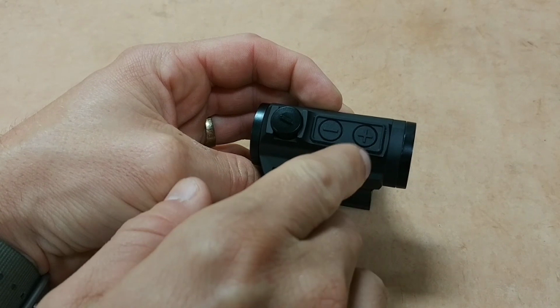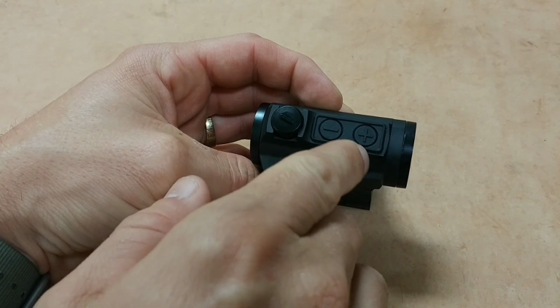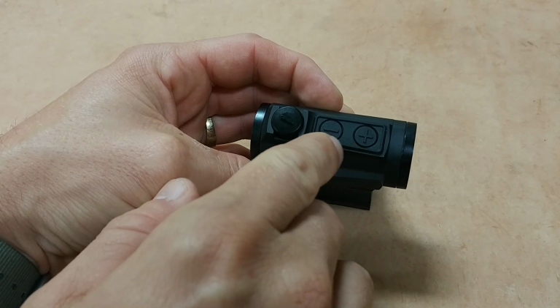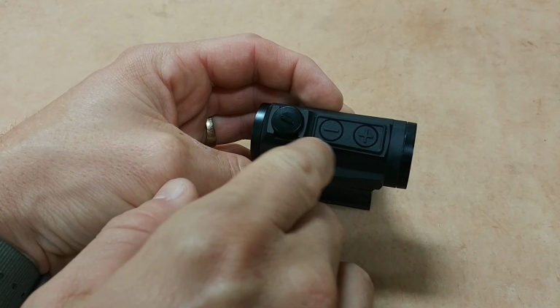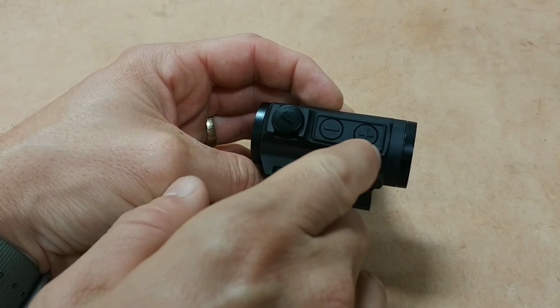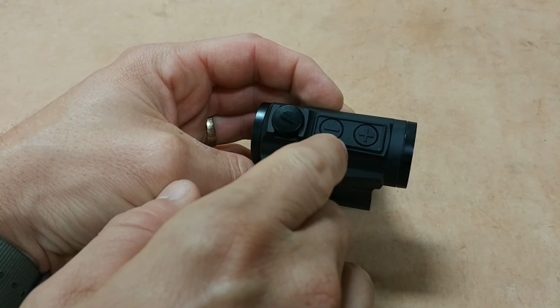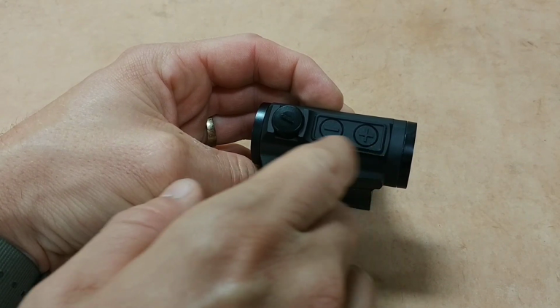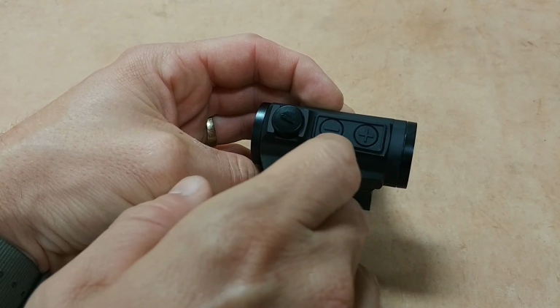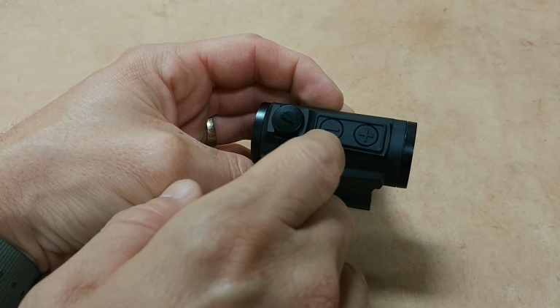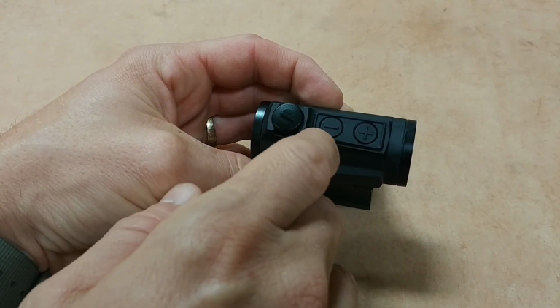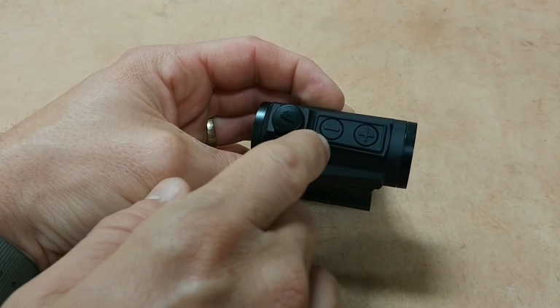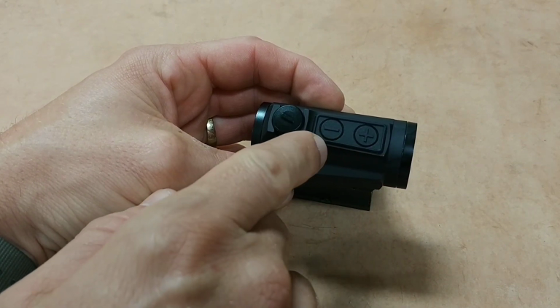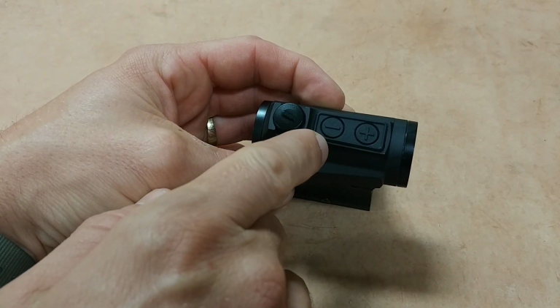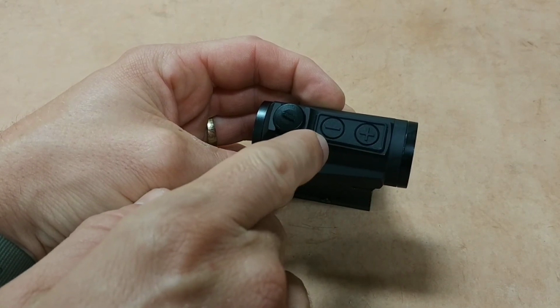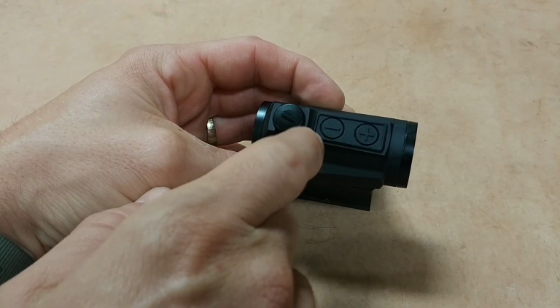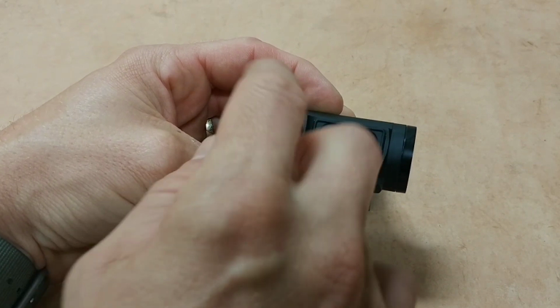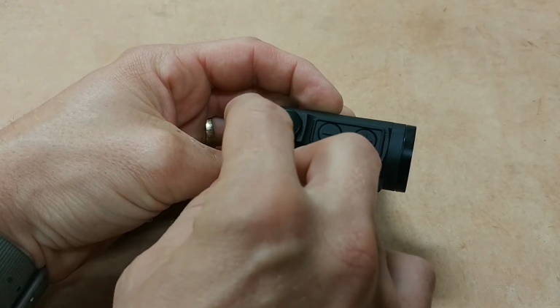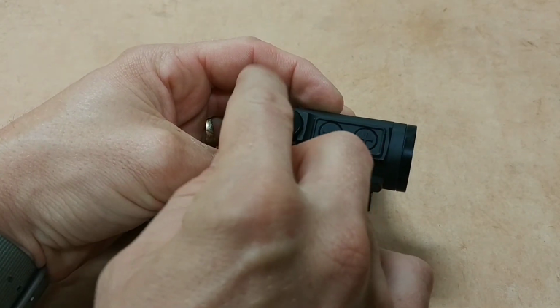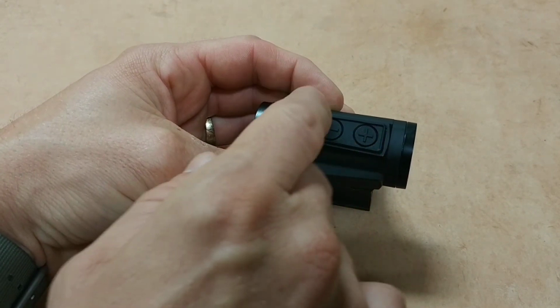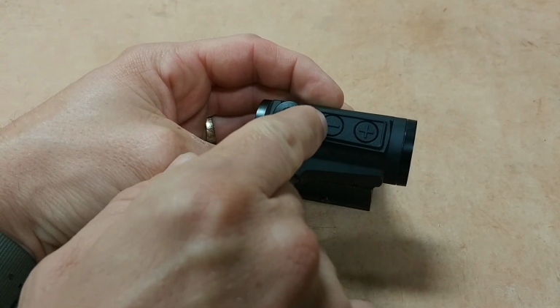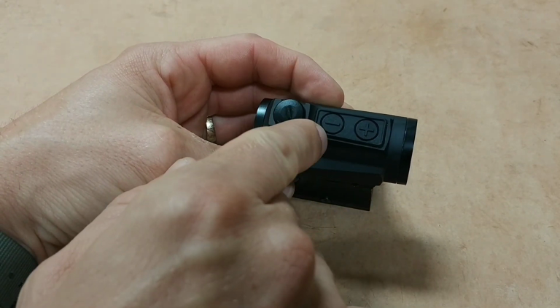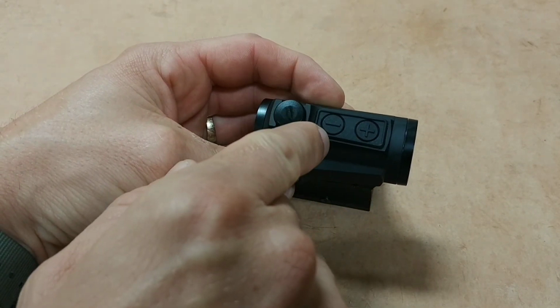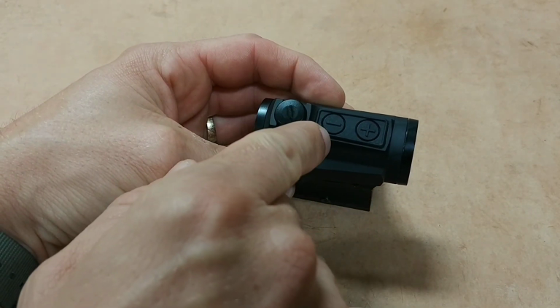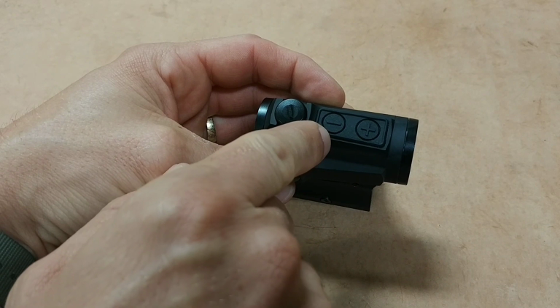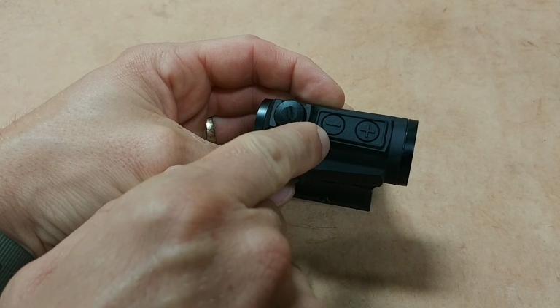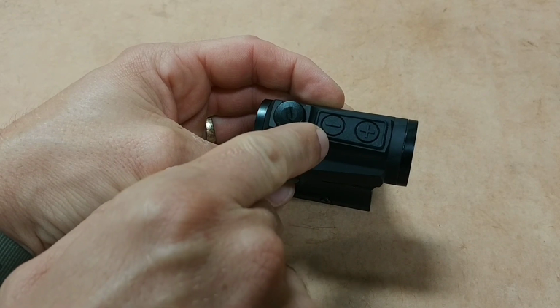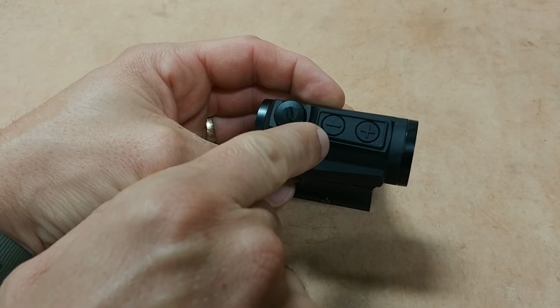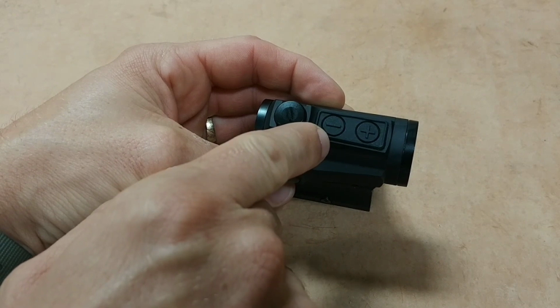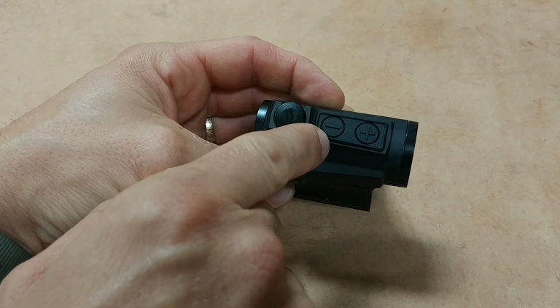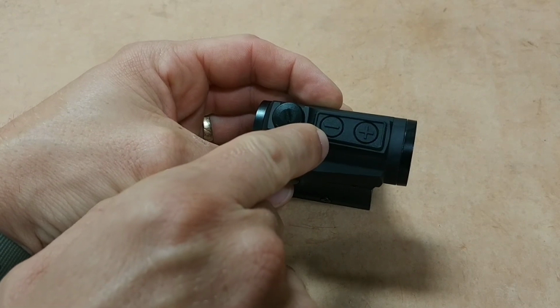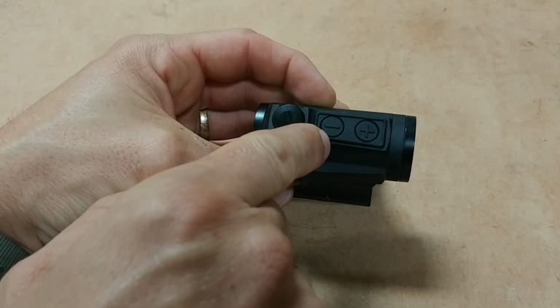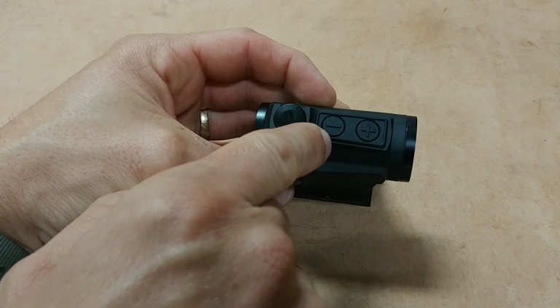You have ten settings of intensity. Your lowest two settings are going to be night-vision compatible, which is great.